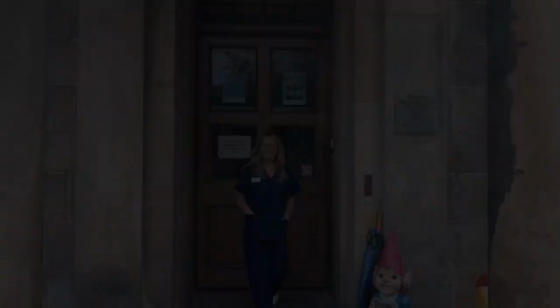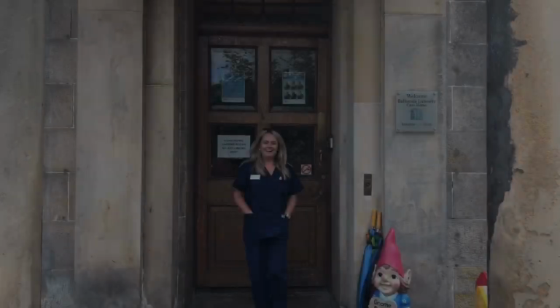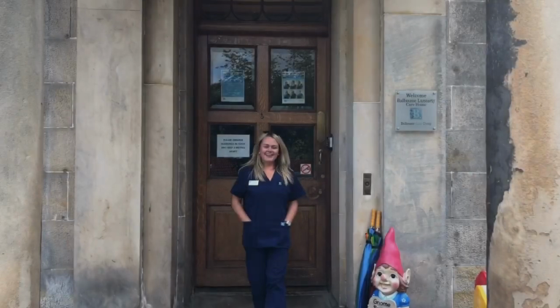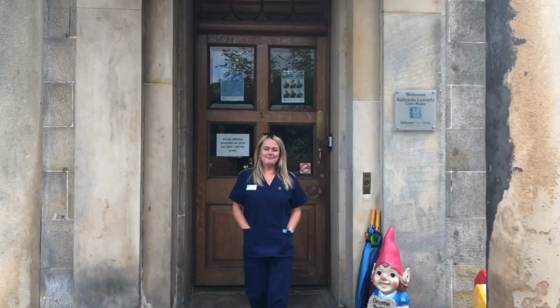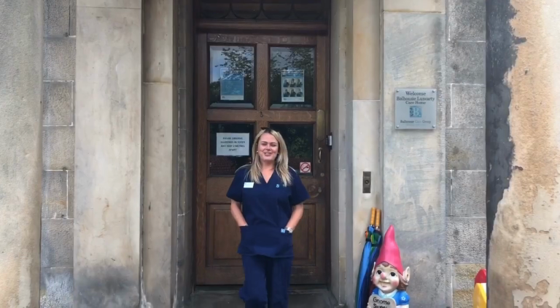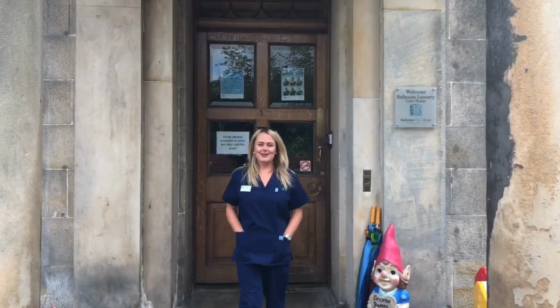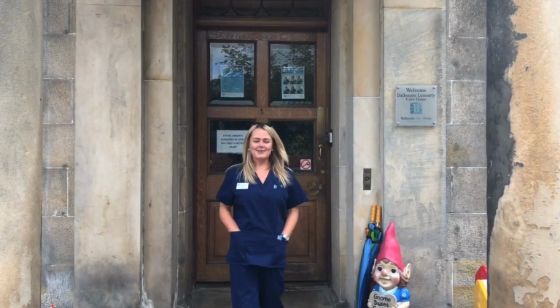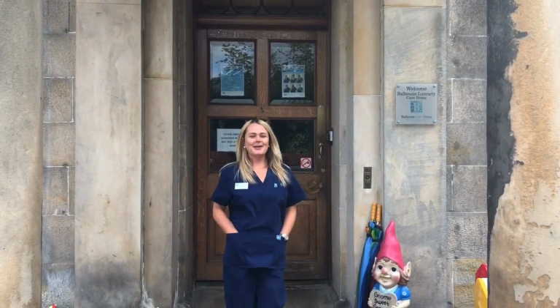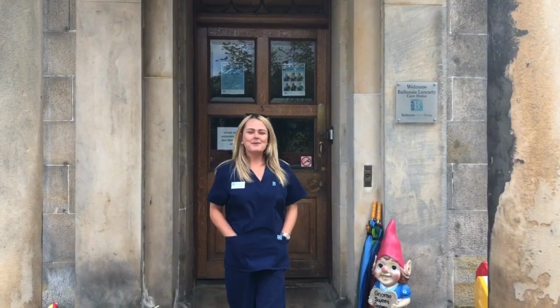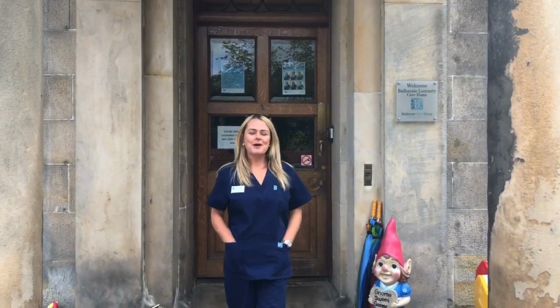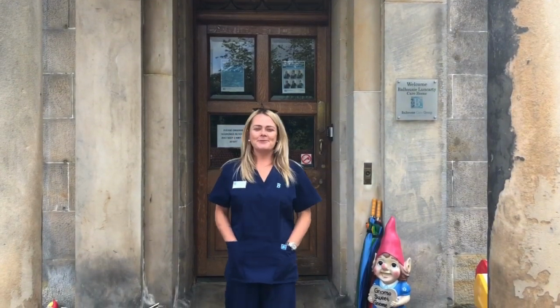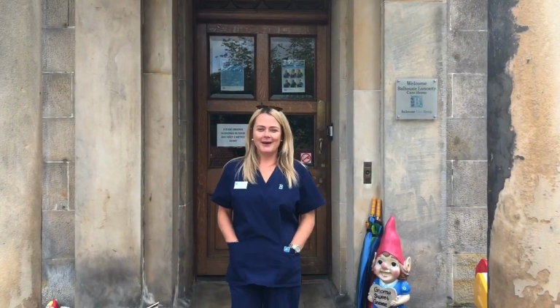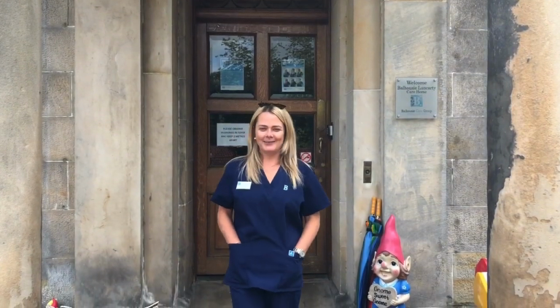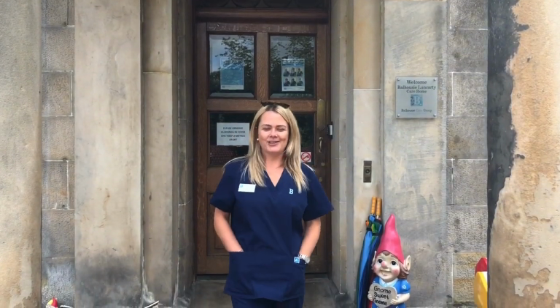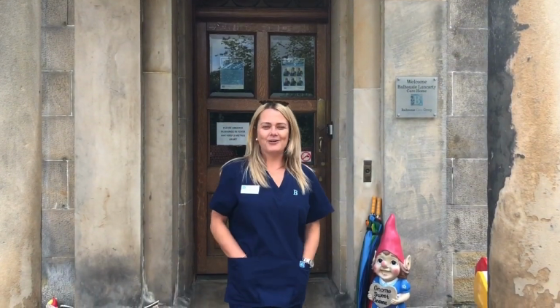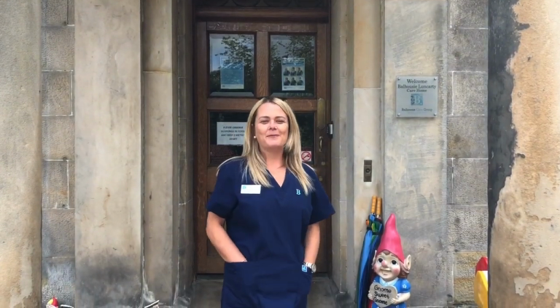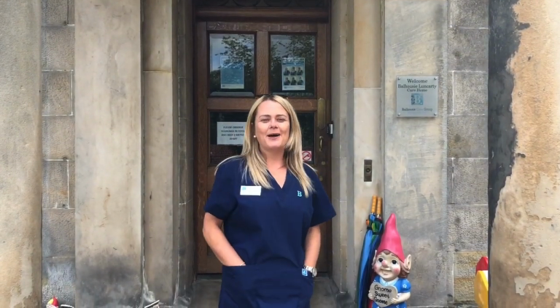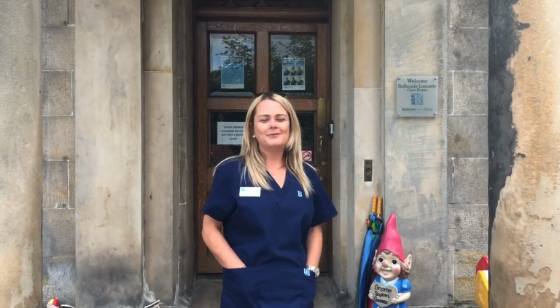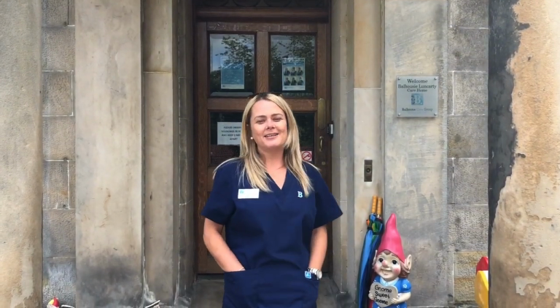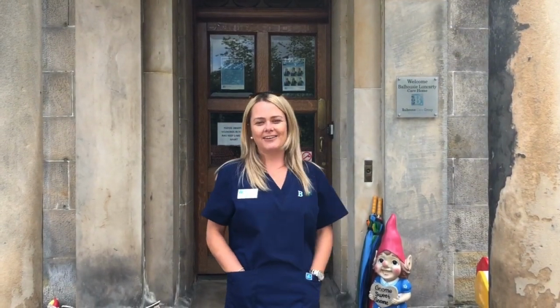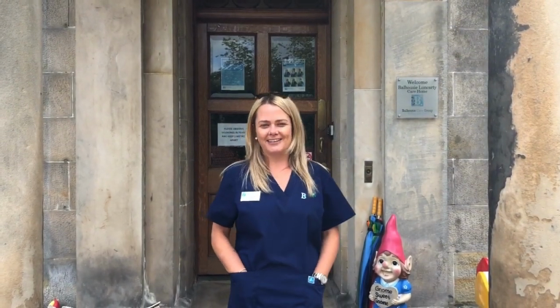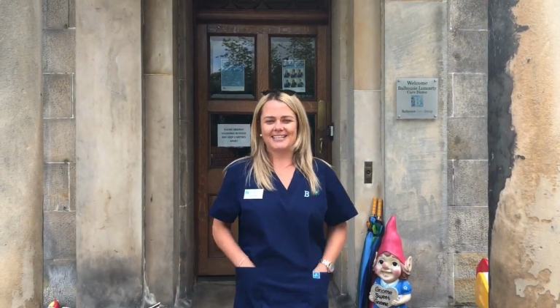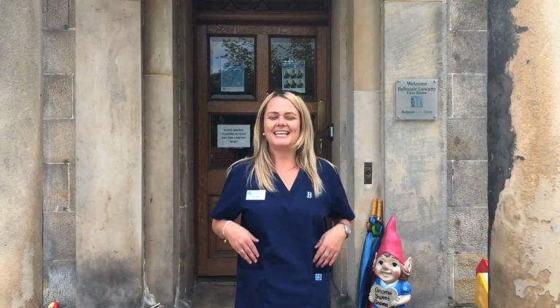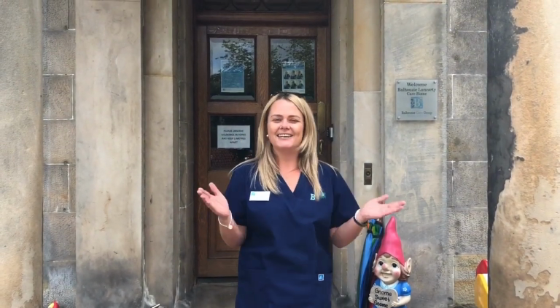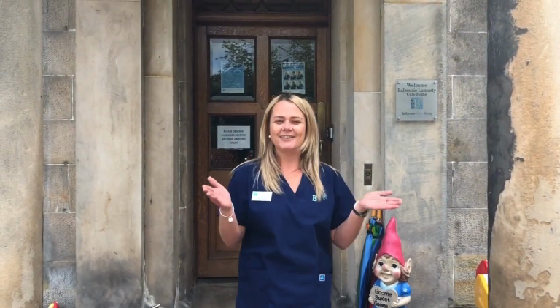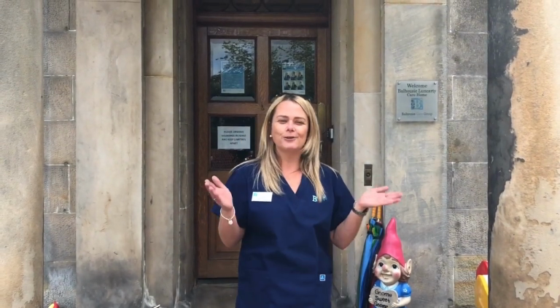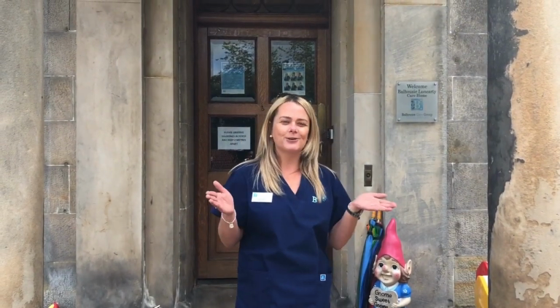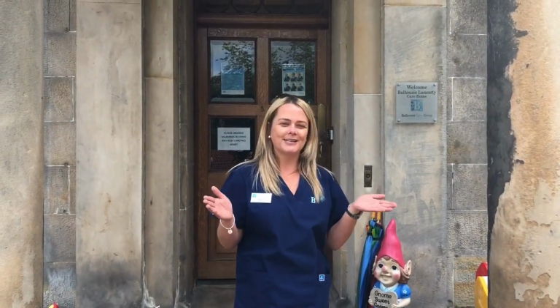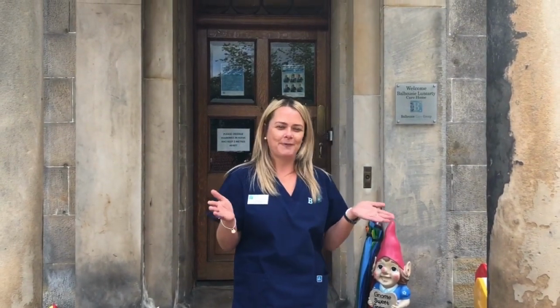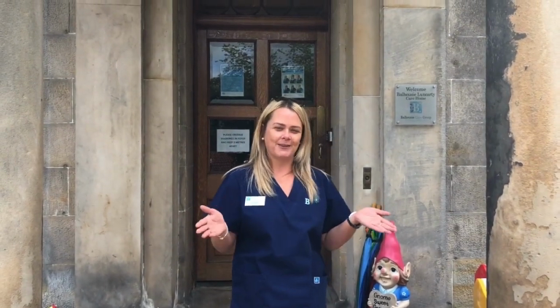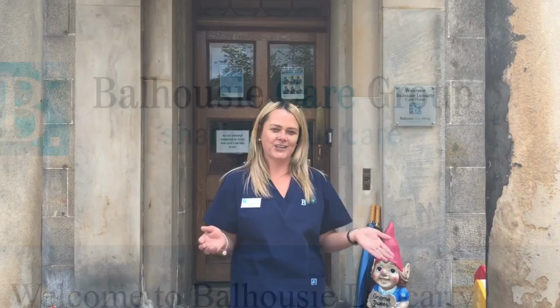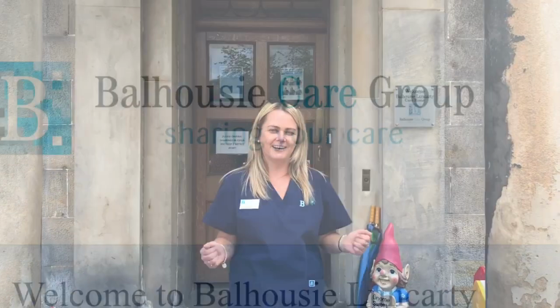Hi there, I'm Cheryl and I'm the proud manager of Balhousie Lunkerty House, here in glorious Perthshire.